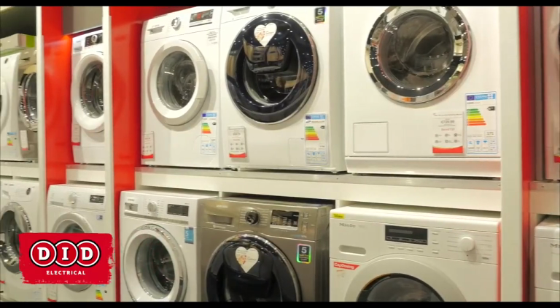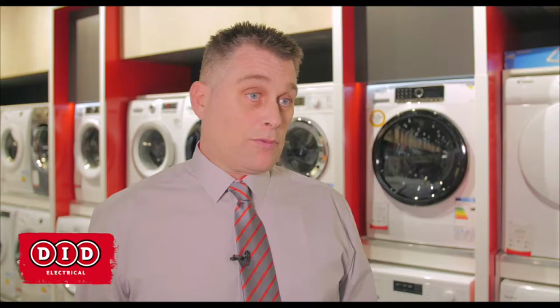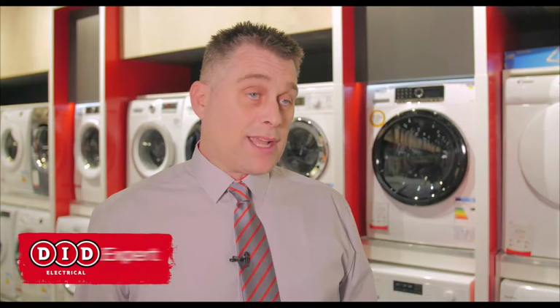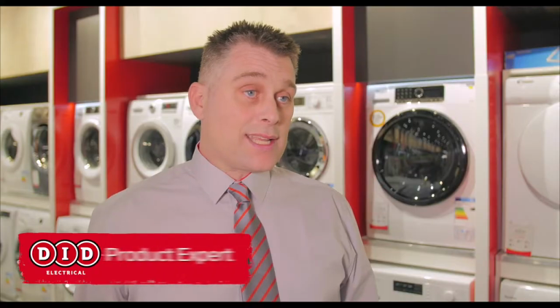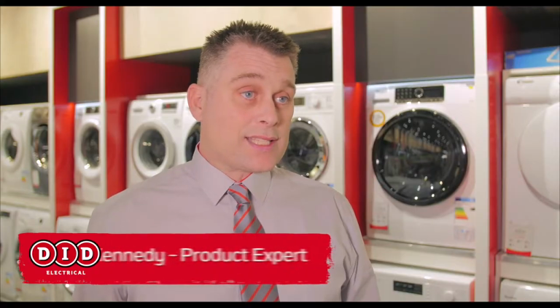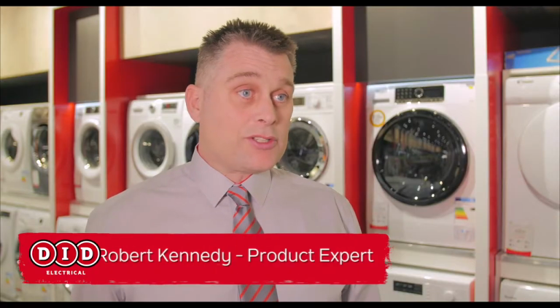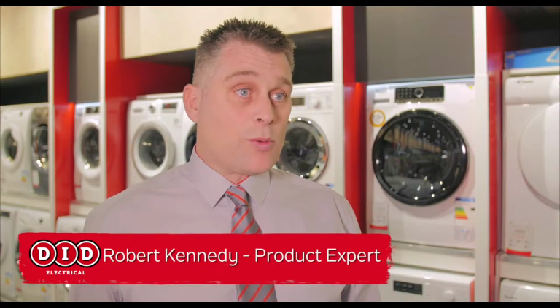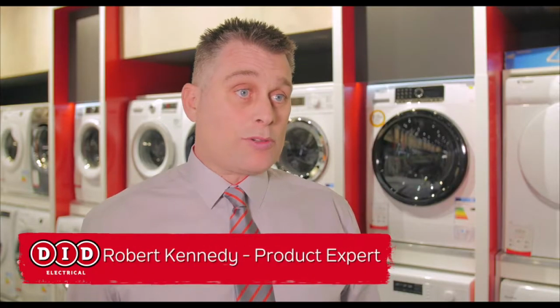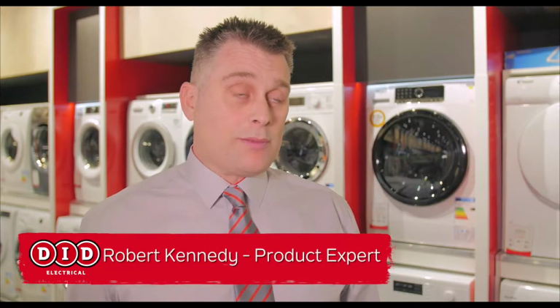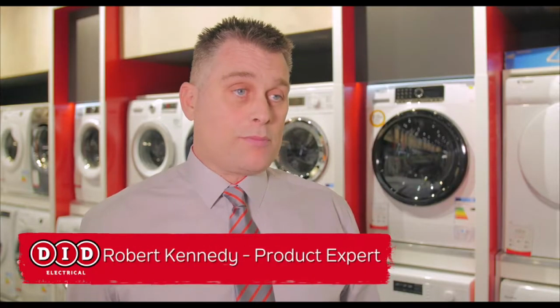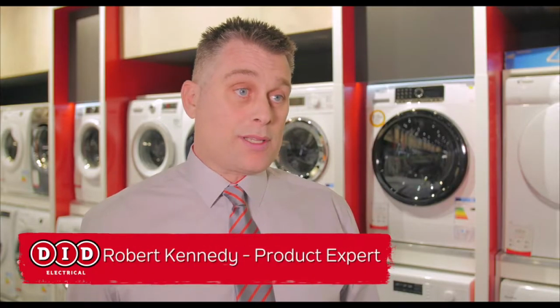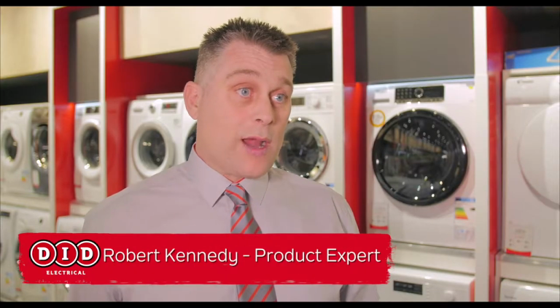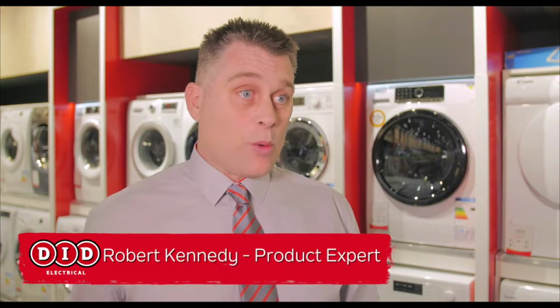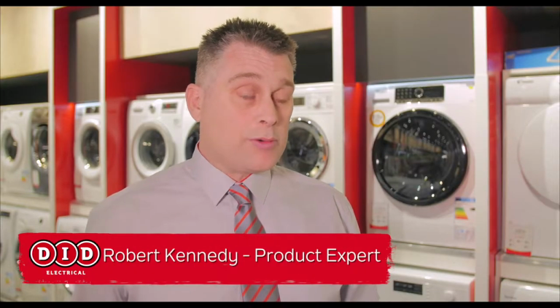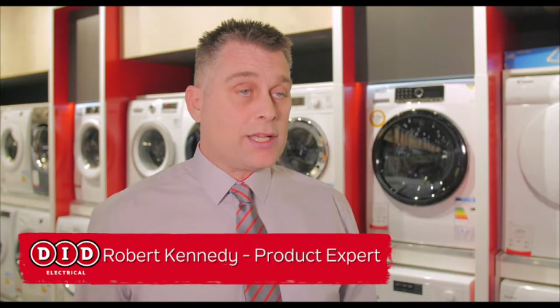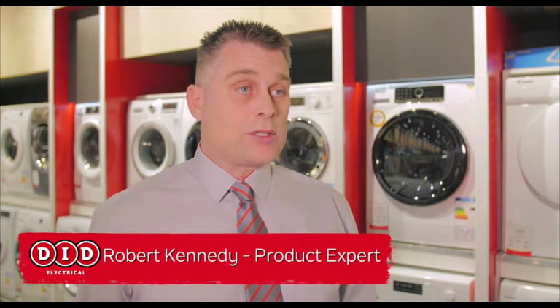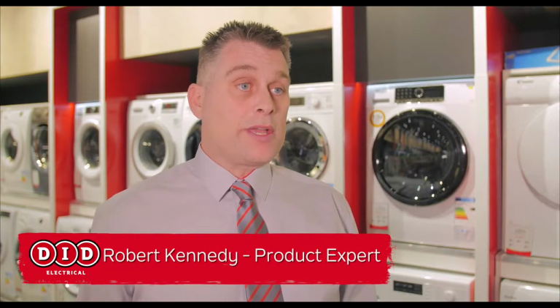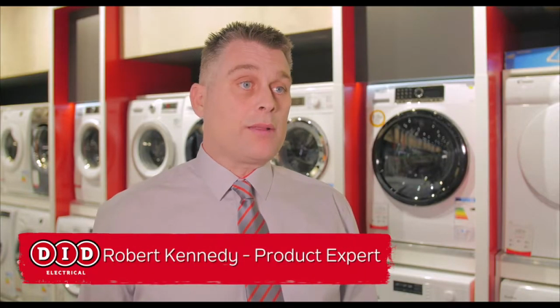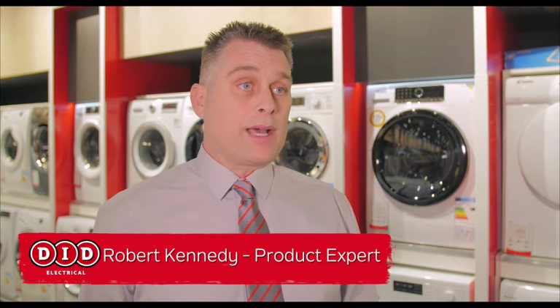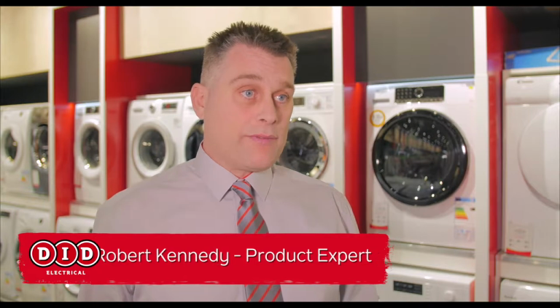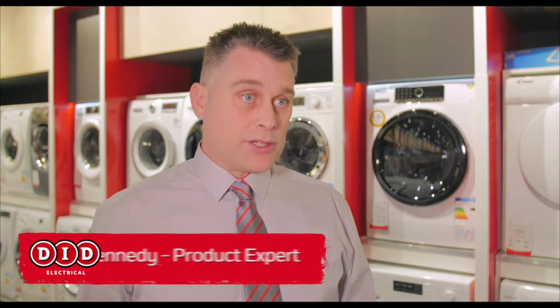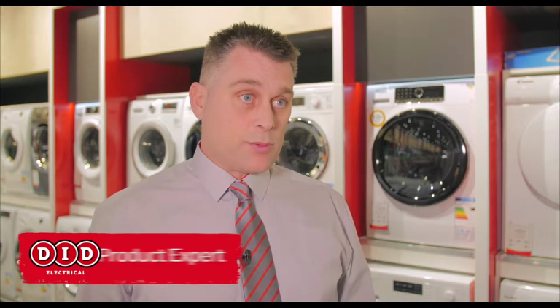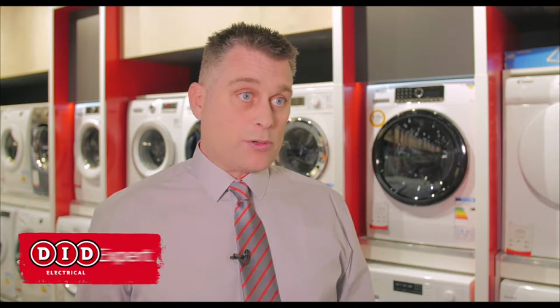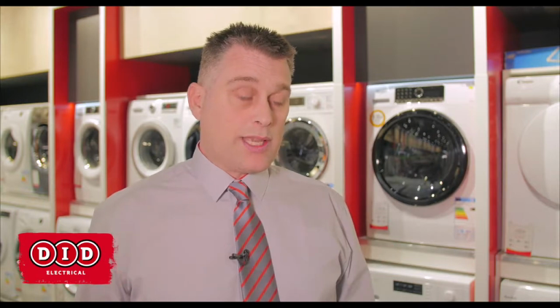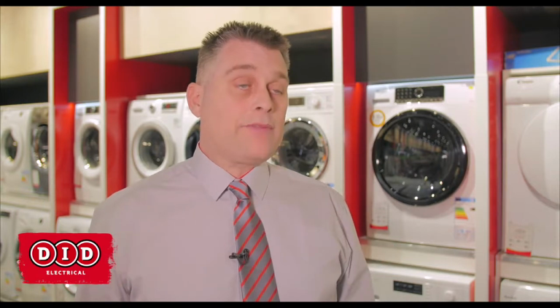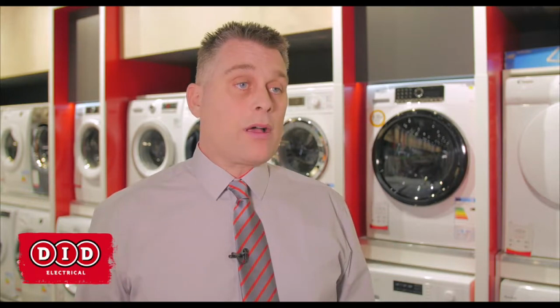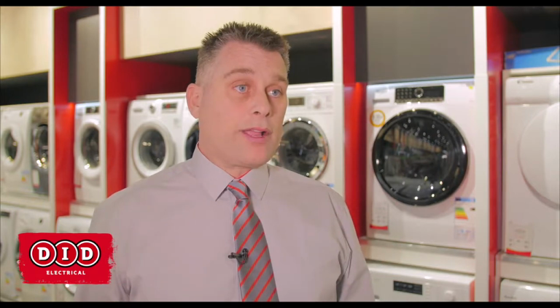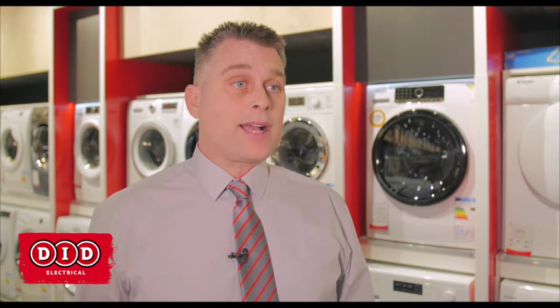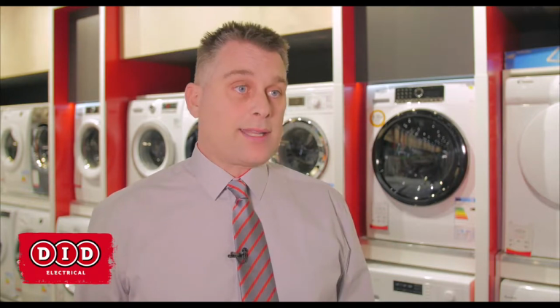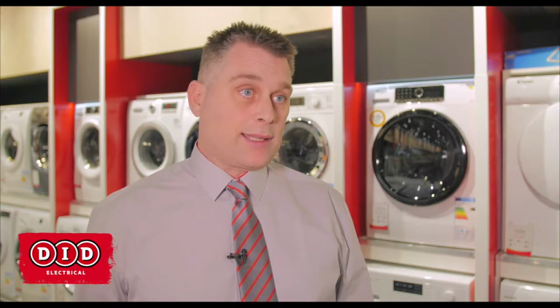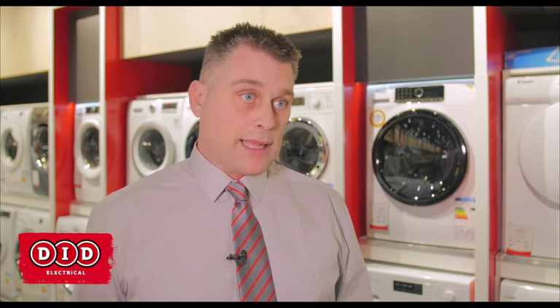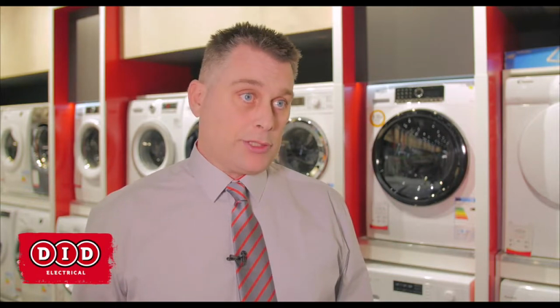Don't forget to ask about your warranty, because our warranty goes beyond the manufacturer's warranty, even offering accidental damage cover.